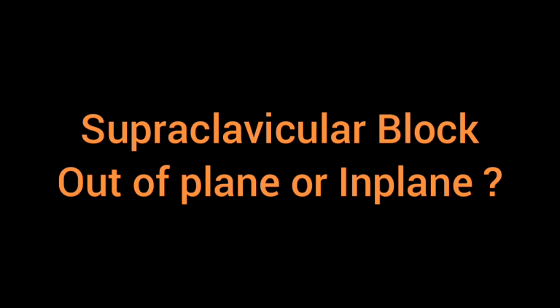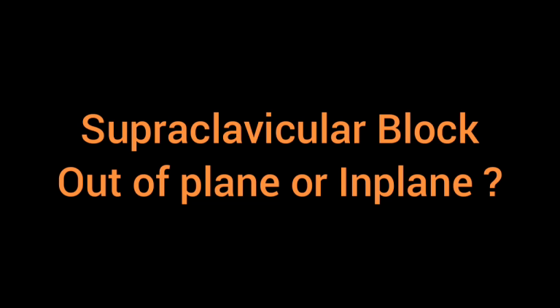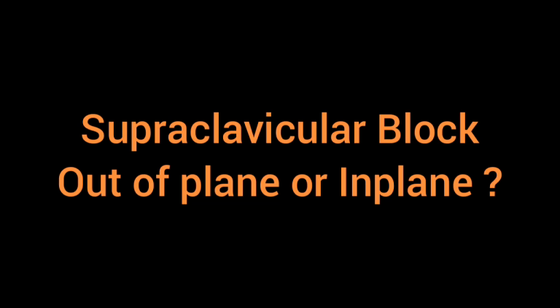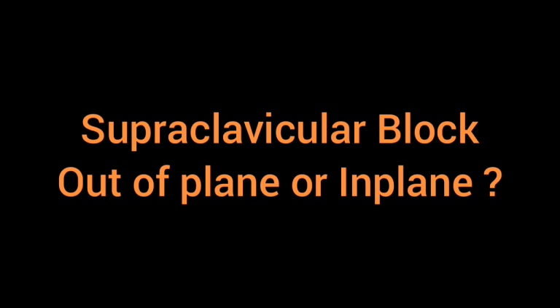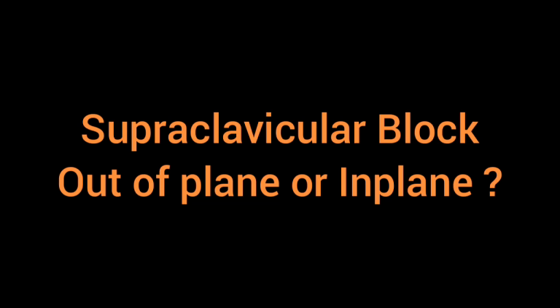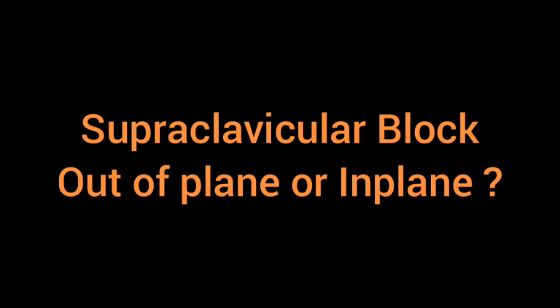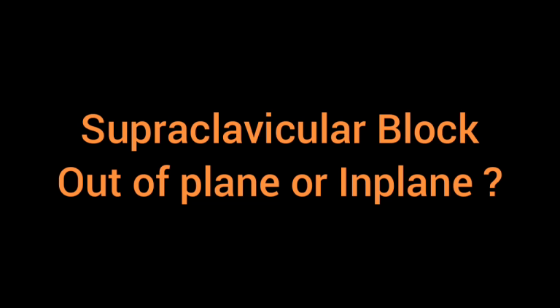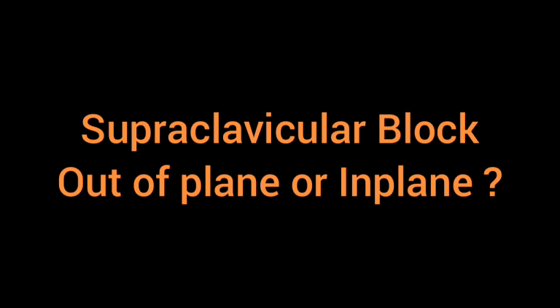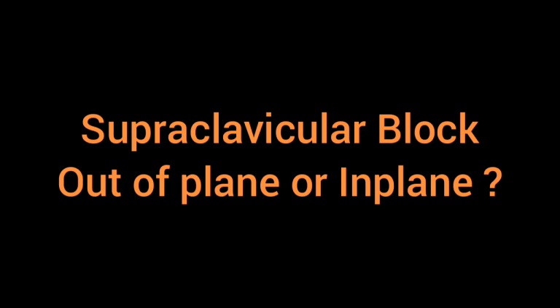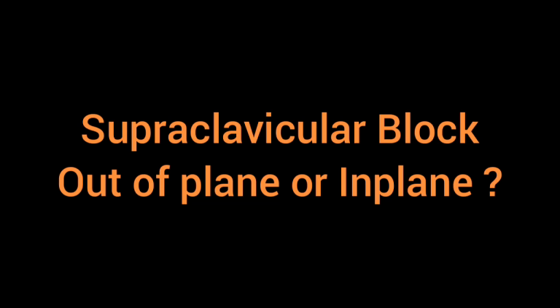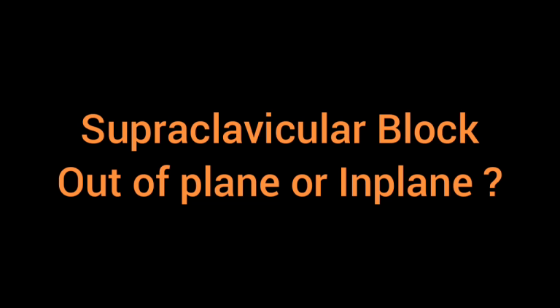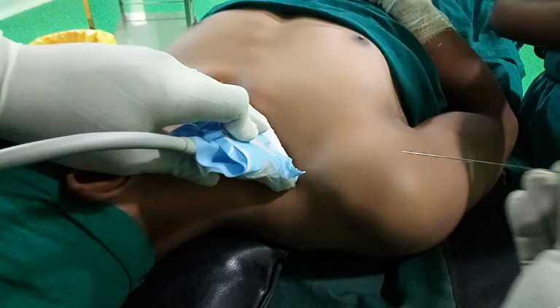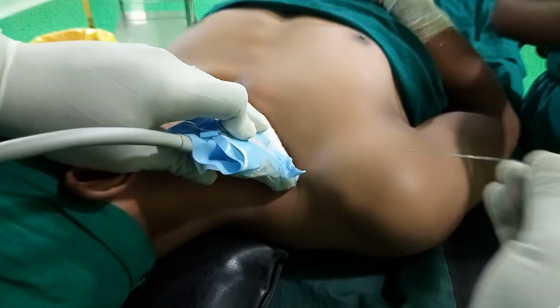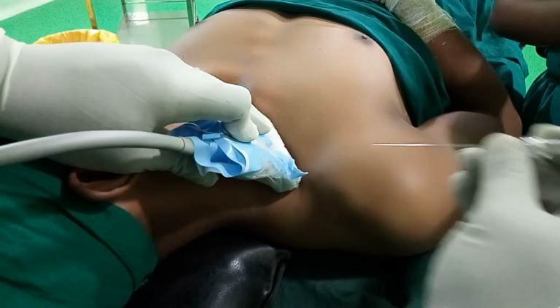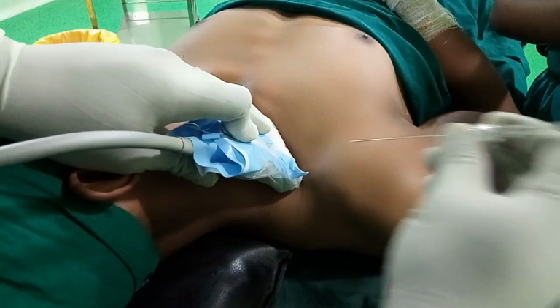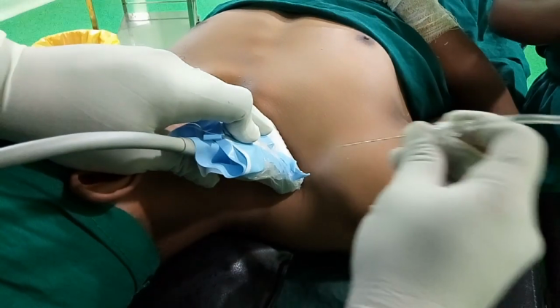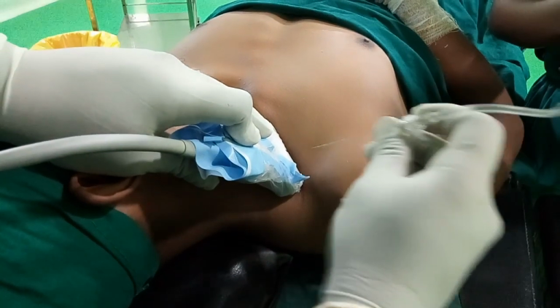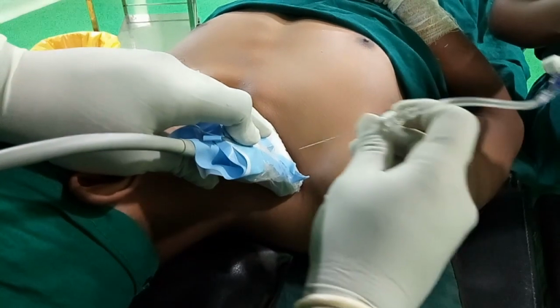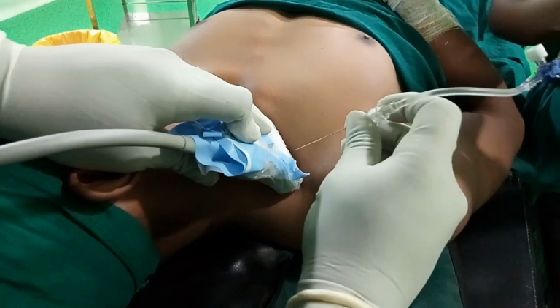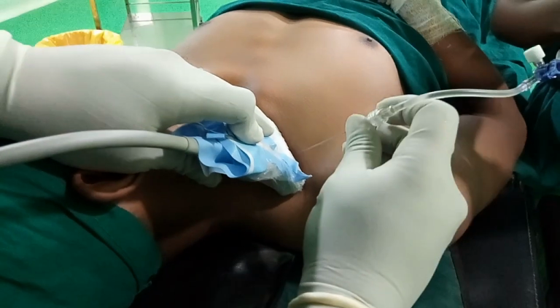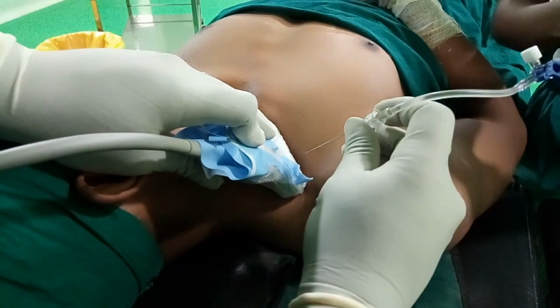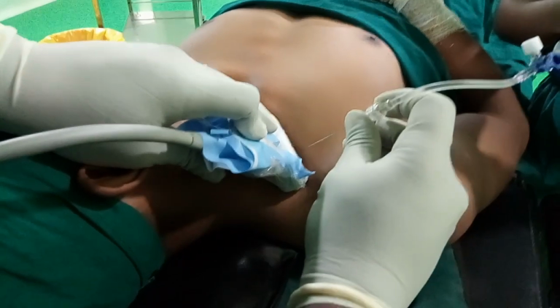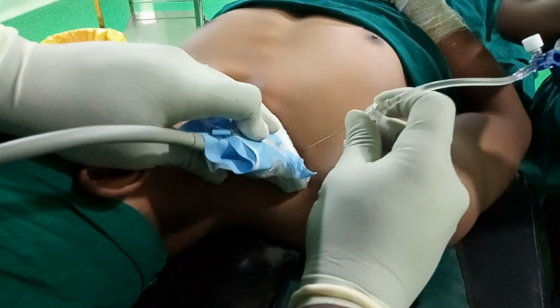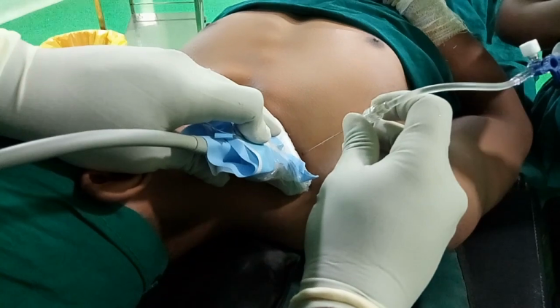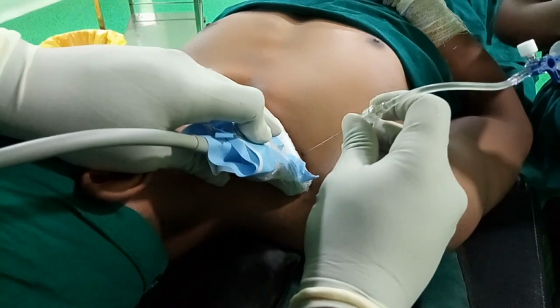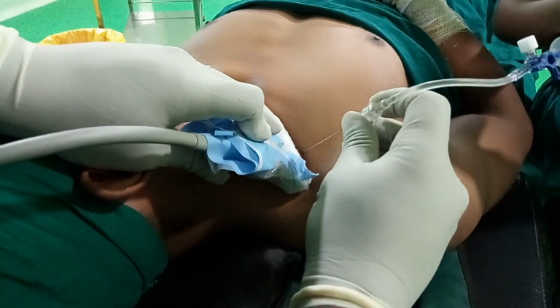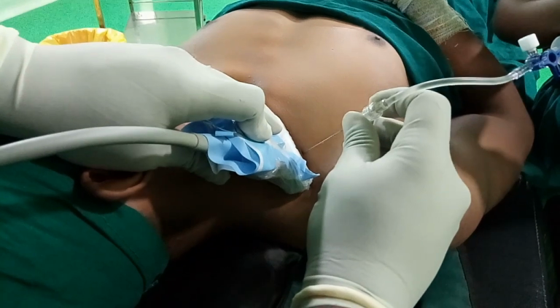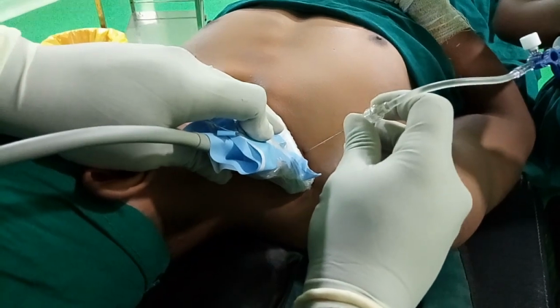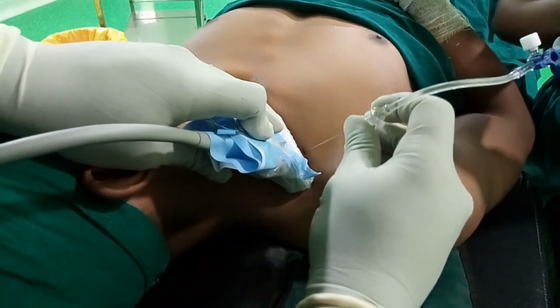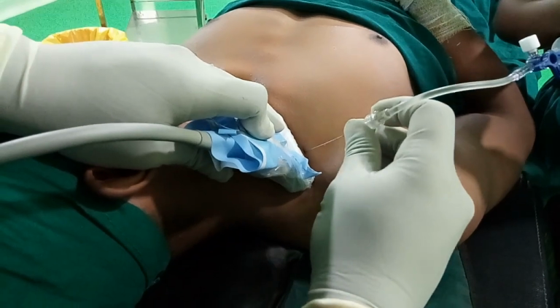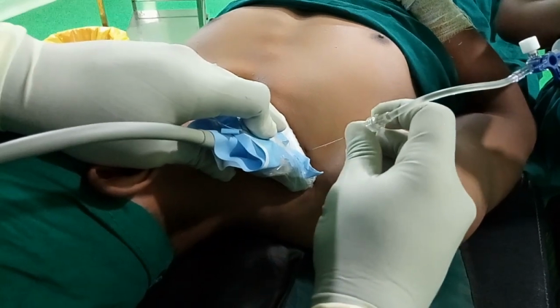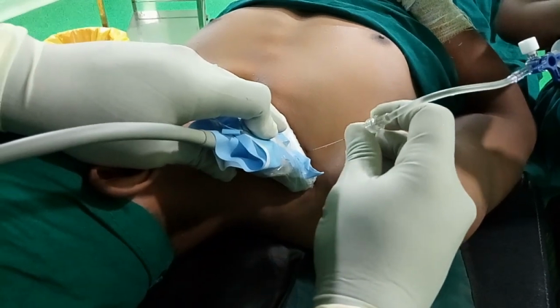Hello friends, today we will see our supraclavicular block — in-plane or out-of-plane — which is your best.